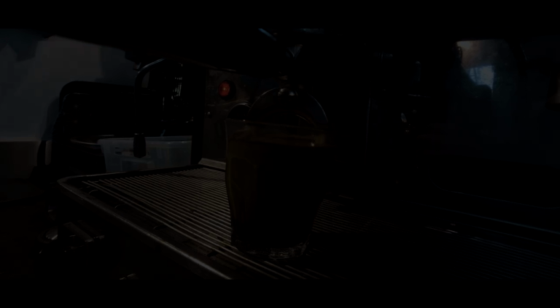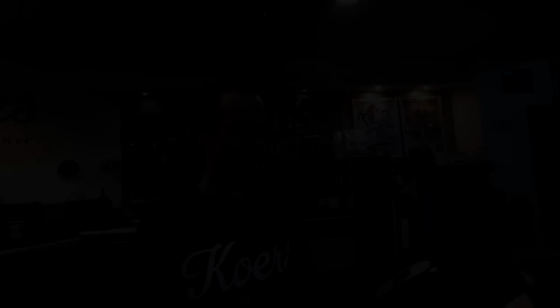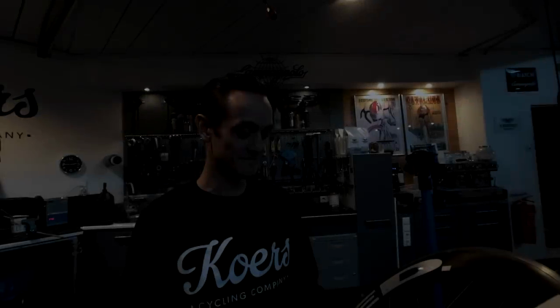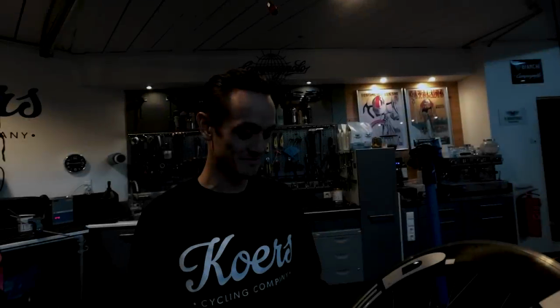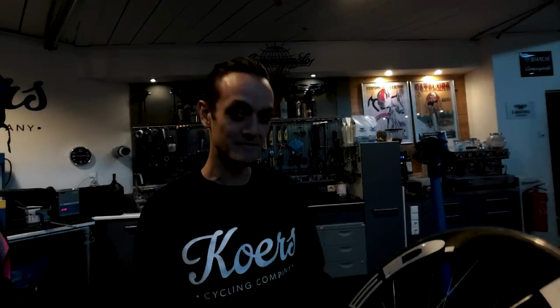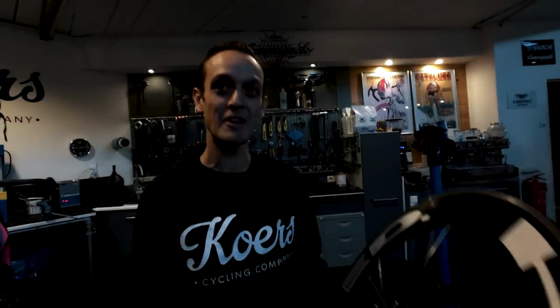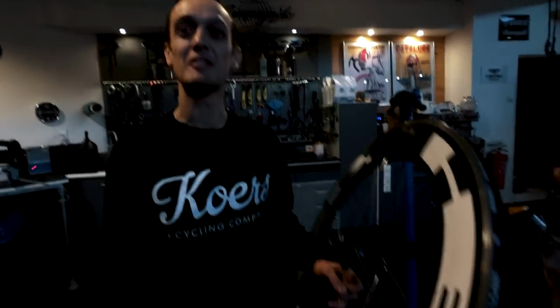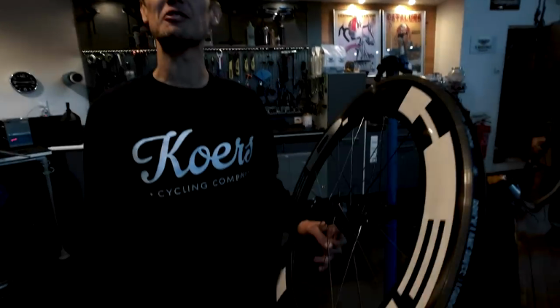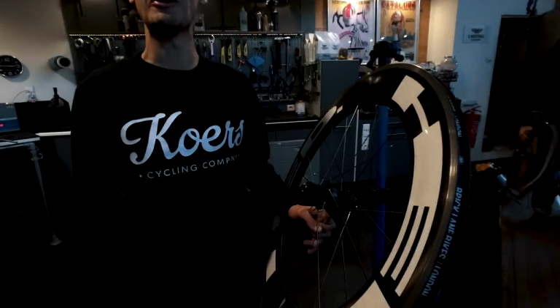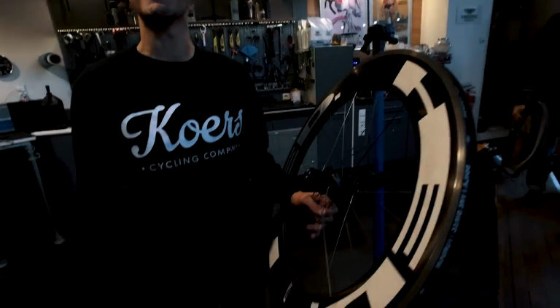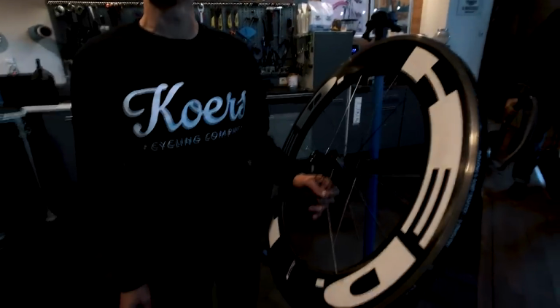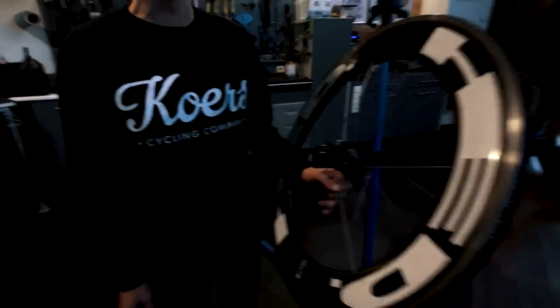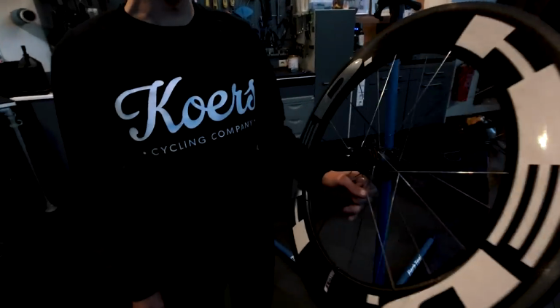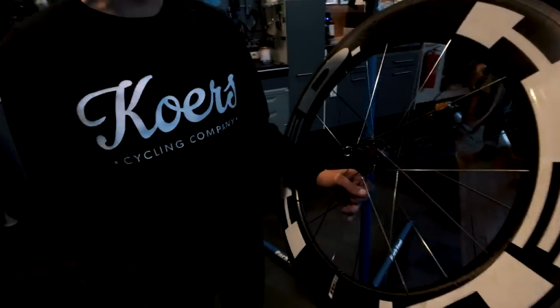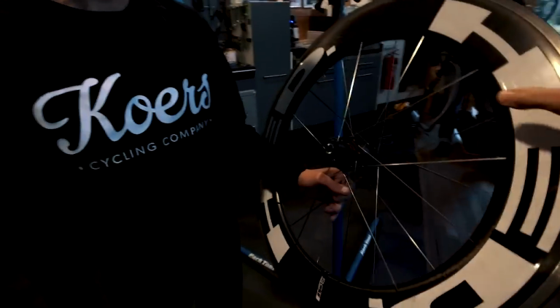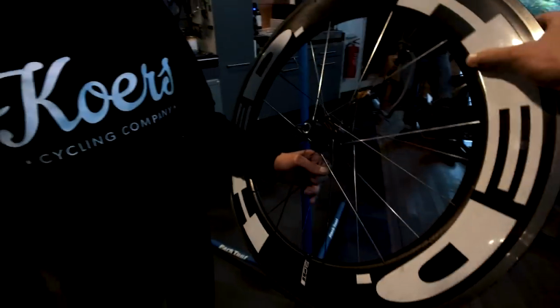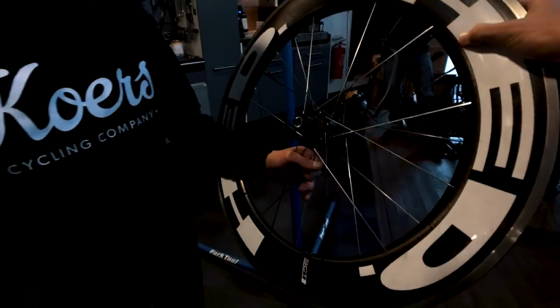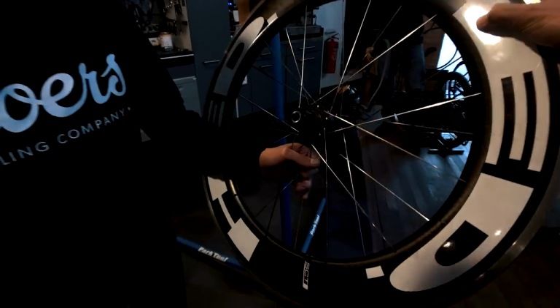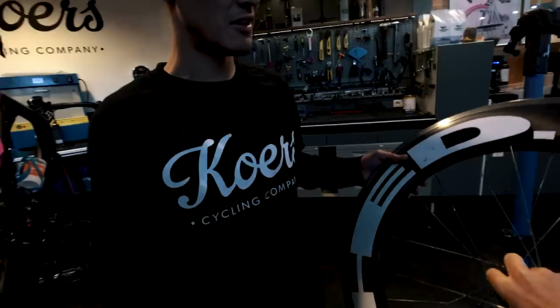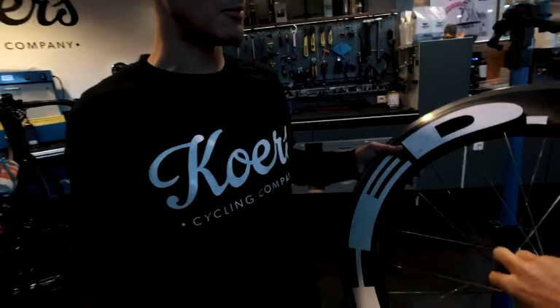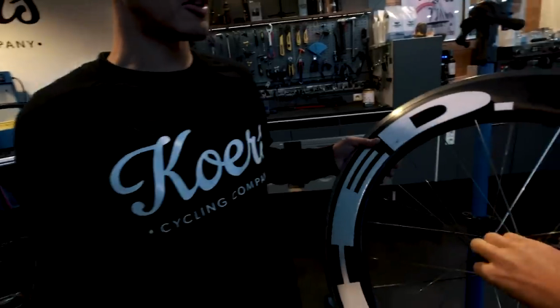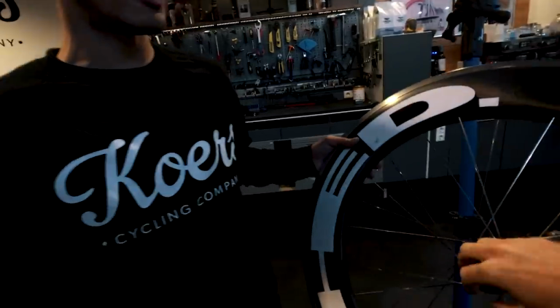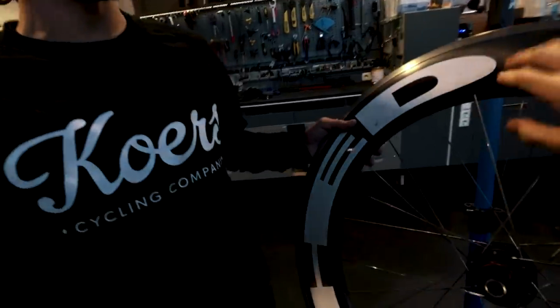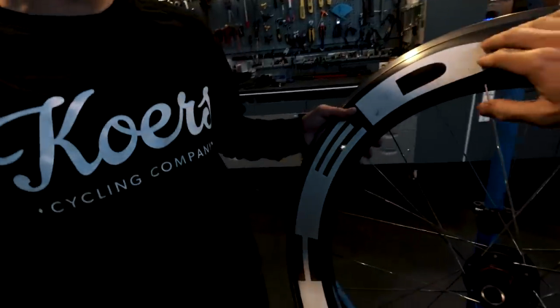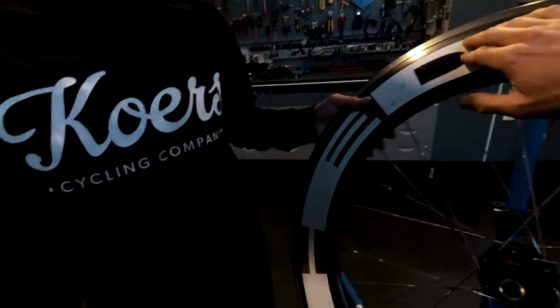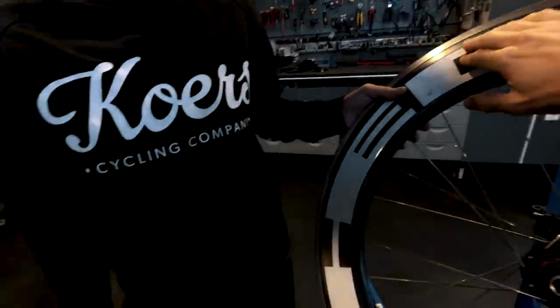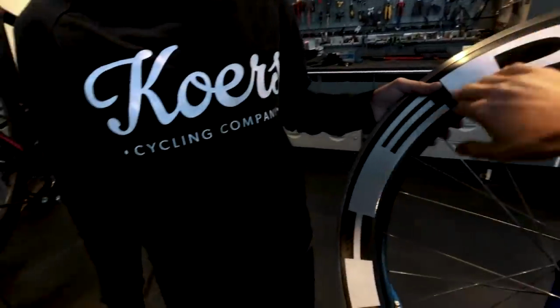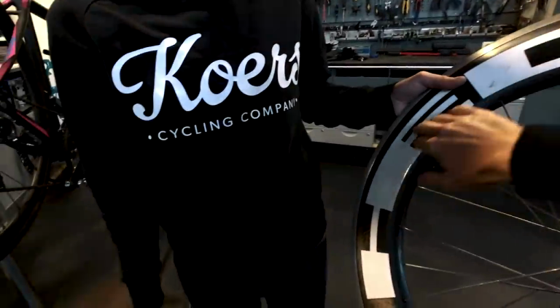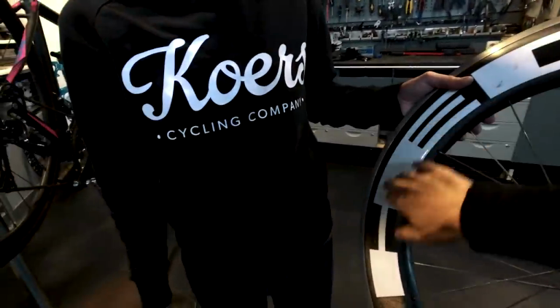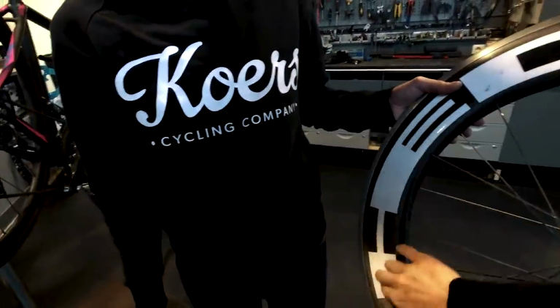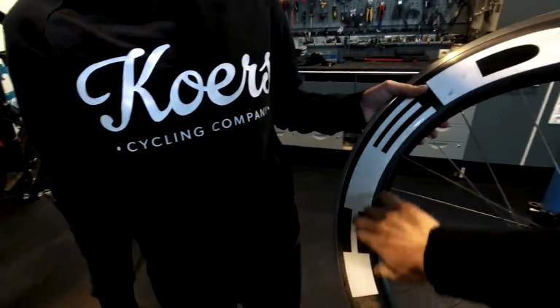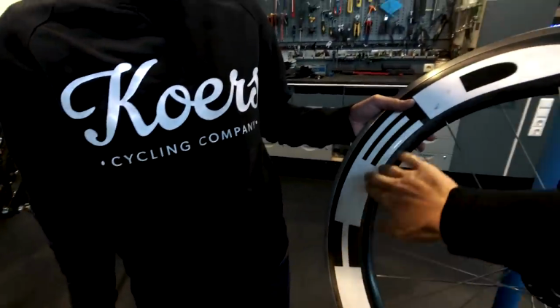I ask what something is - Frank says it's a real head wheel with a power meter built into it.